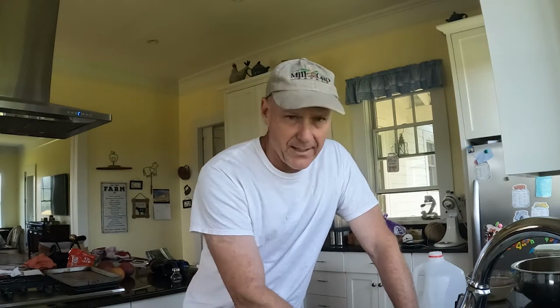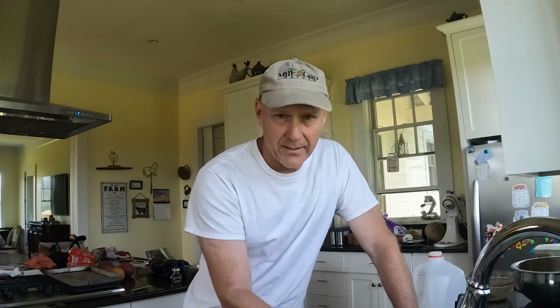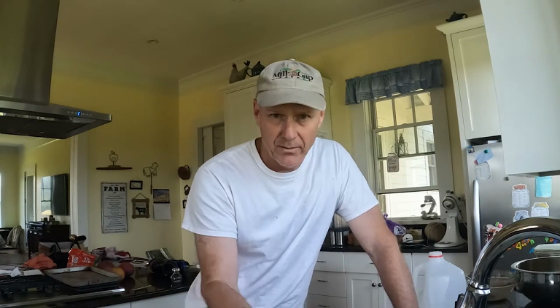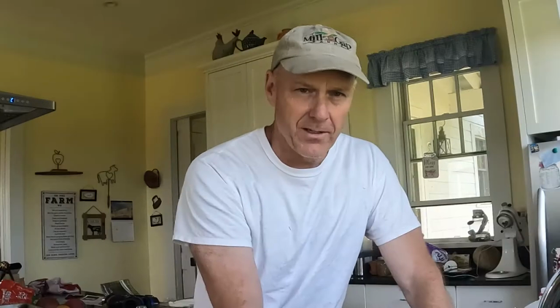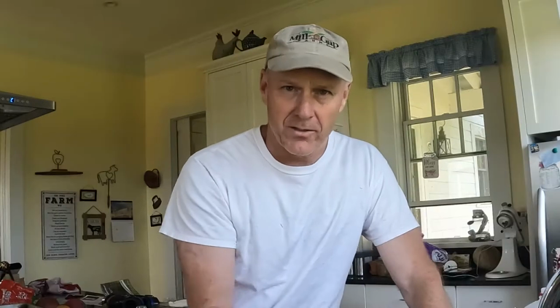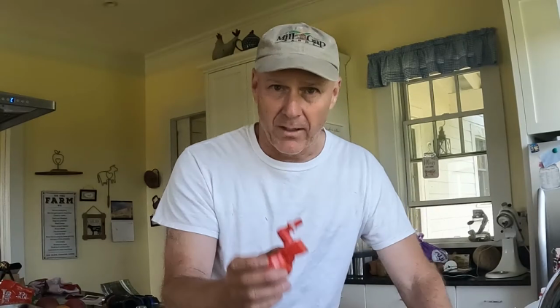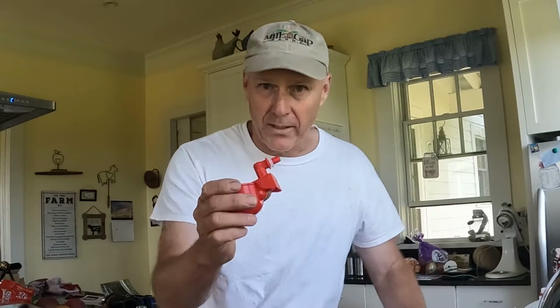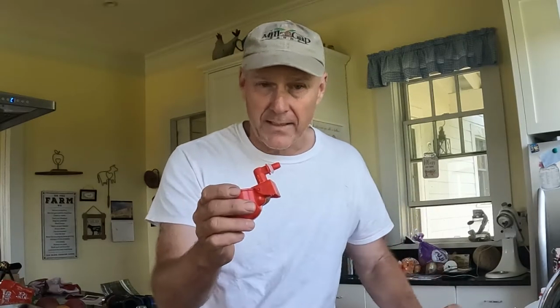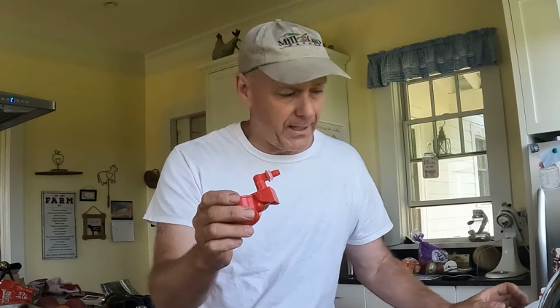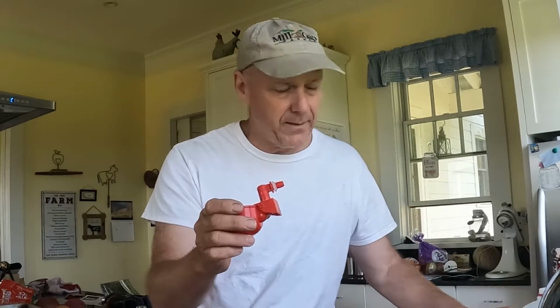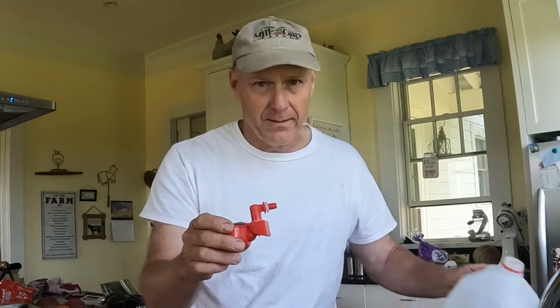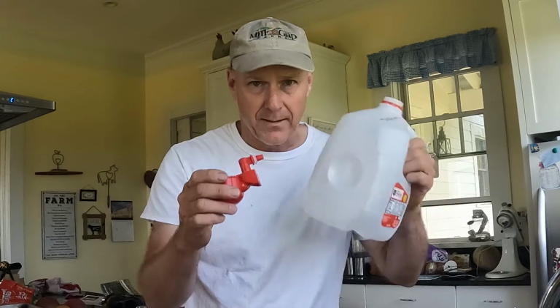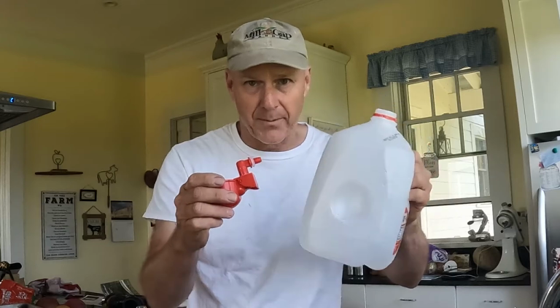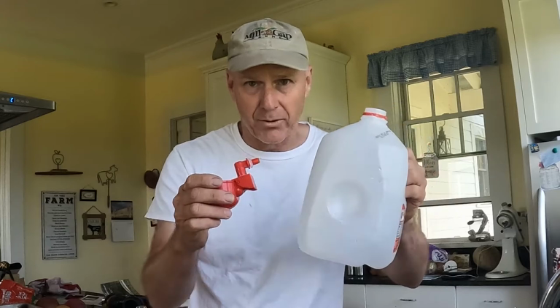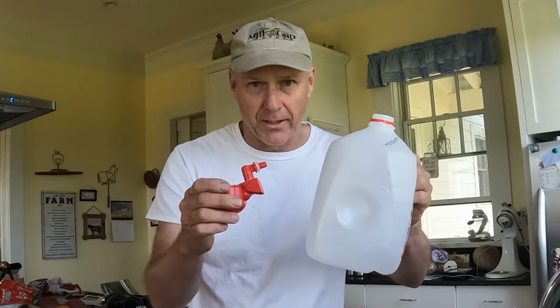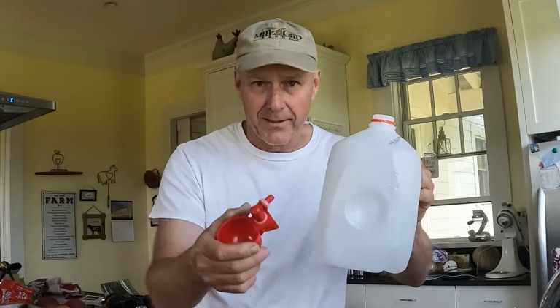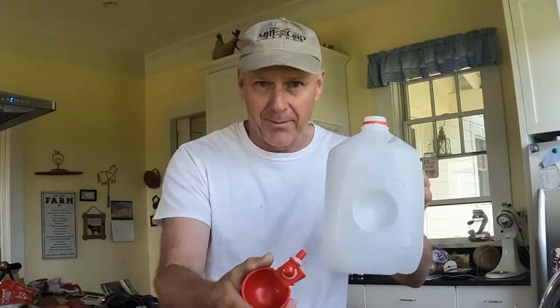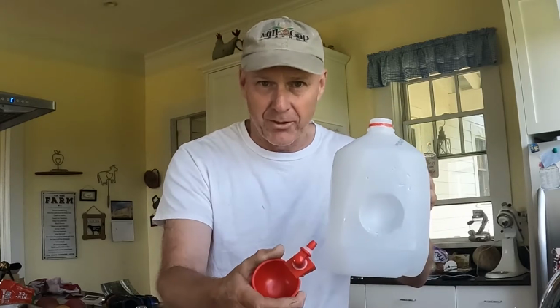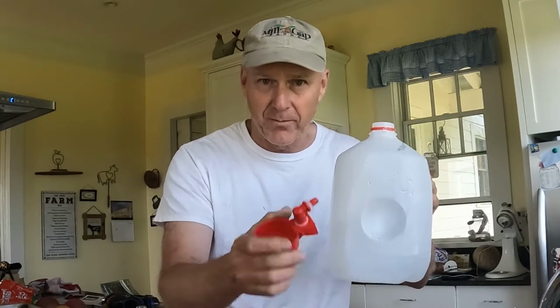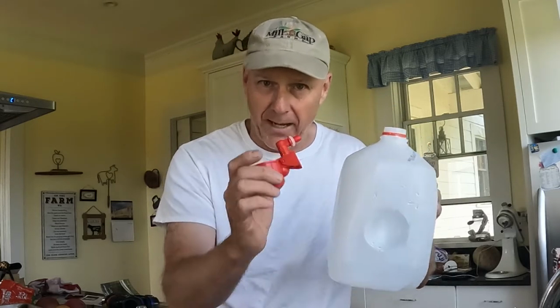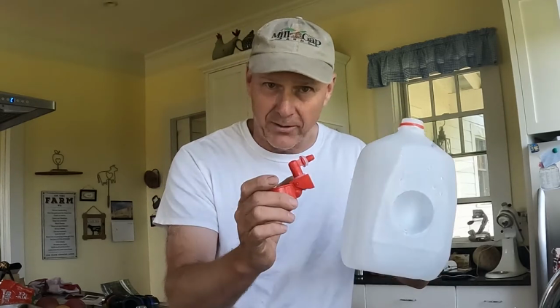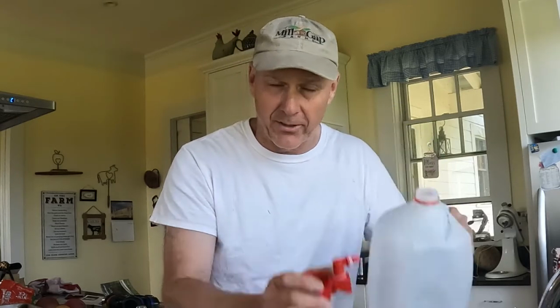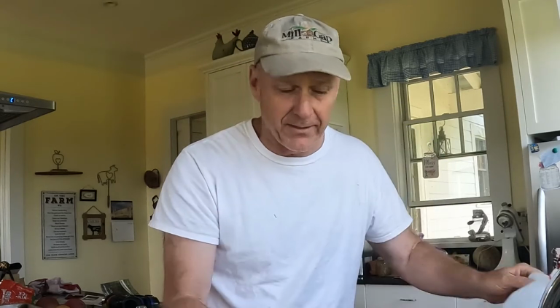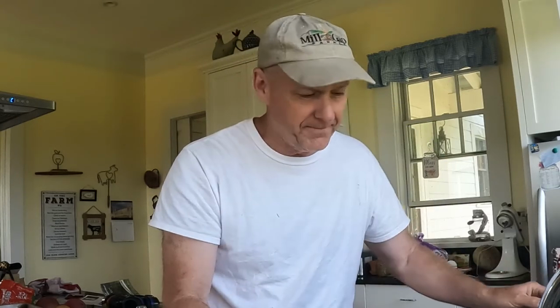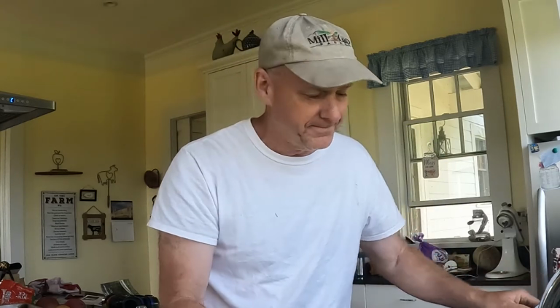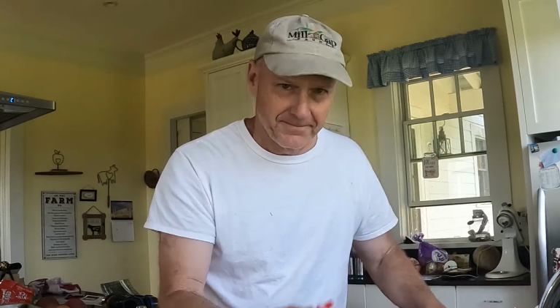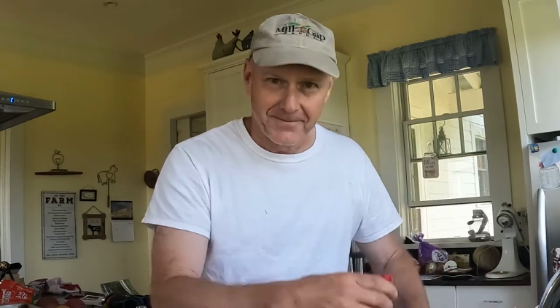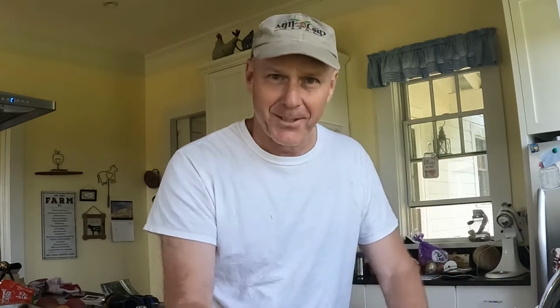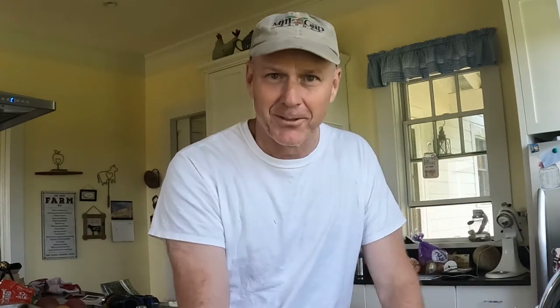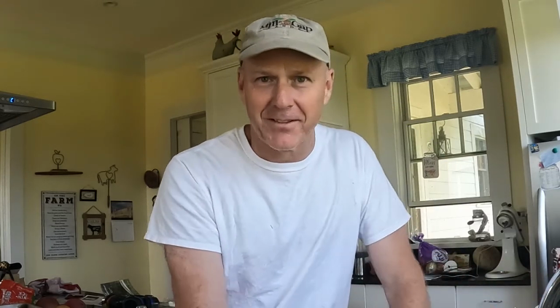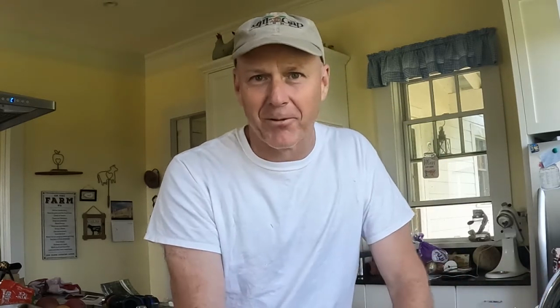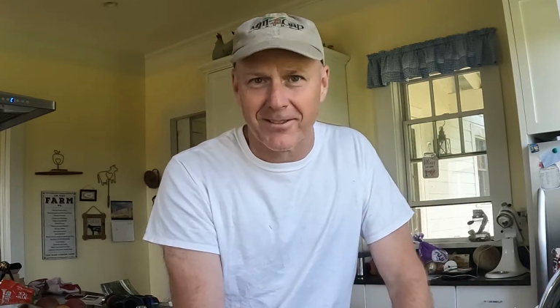And that solution is one of these waterer fittings and a milk jug. I'm going to show you how it's going to go together. Come on, let's see if it works.